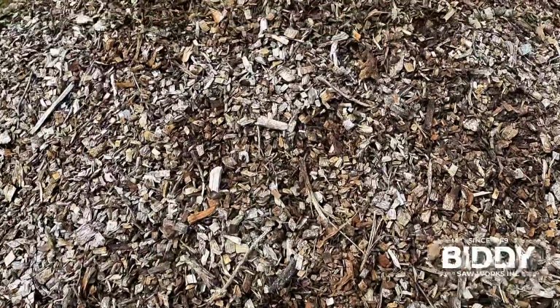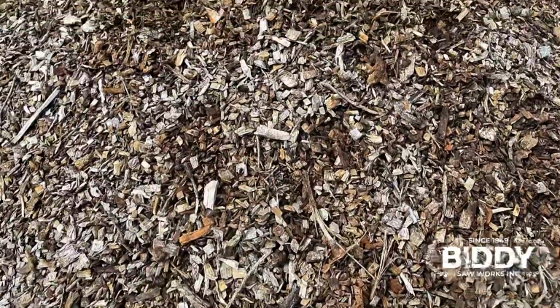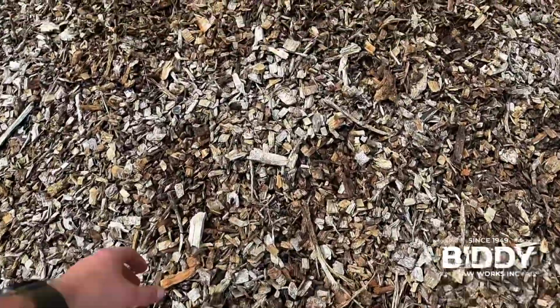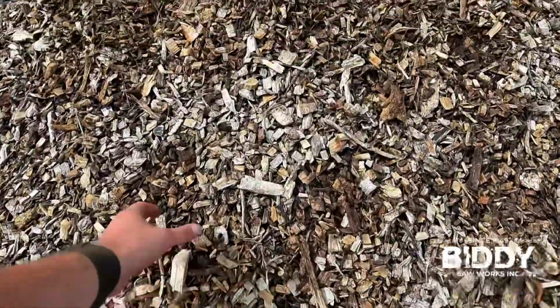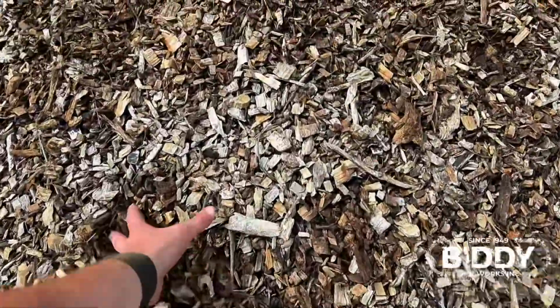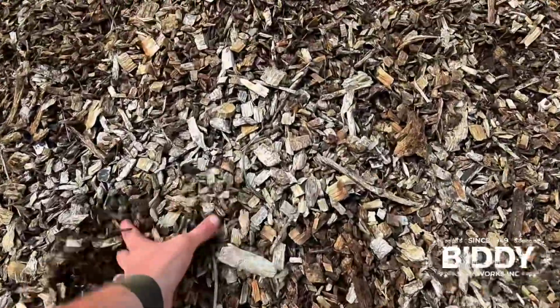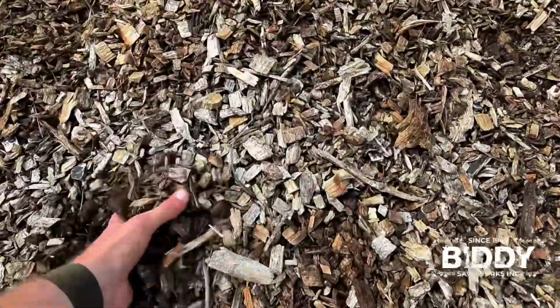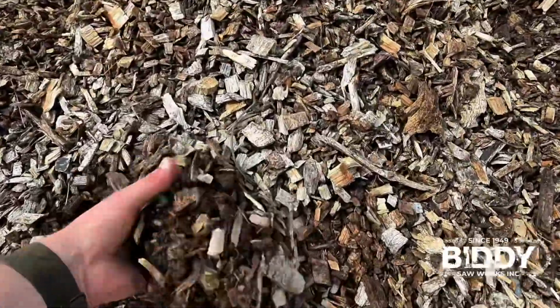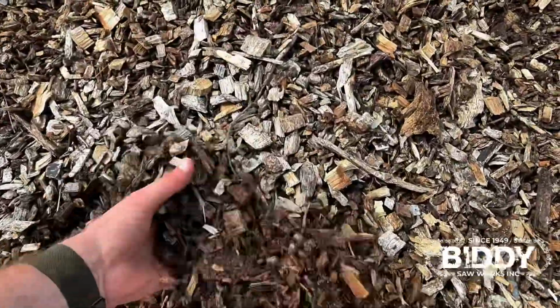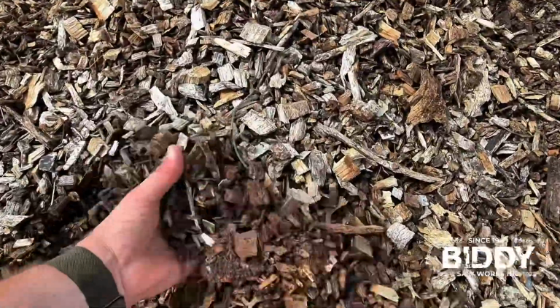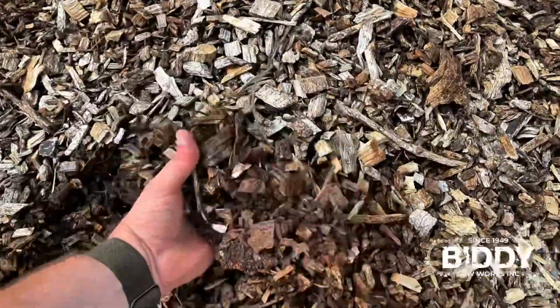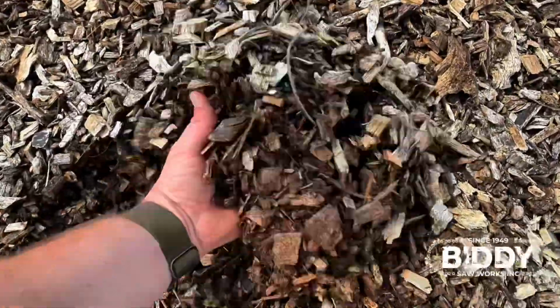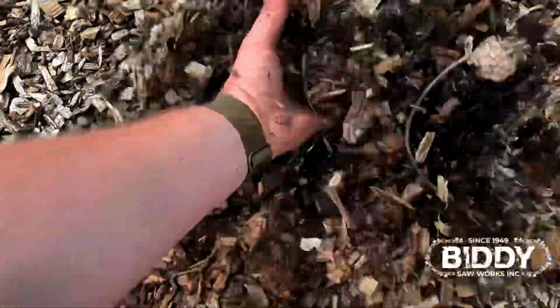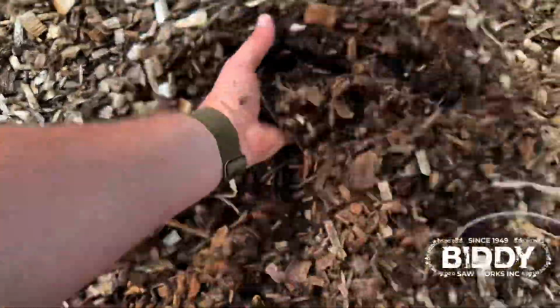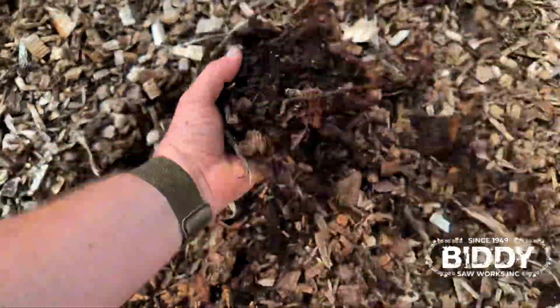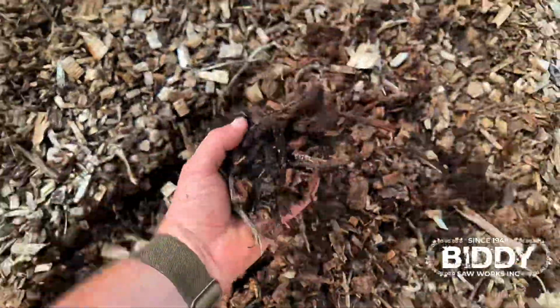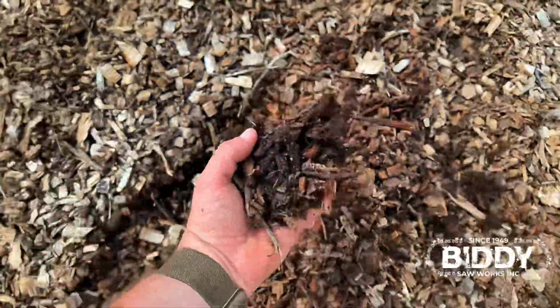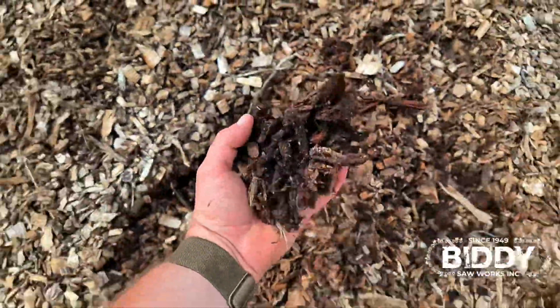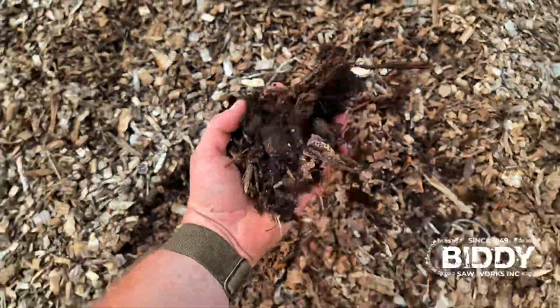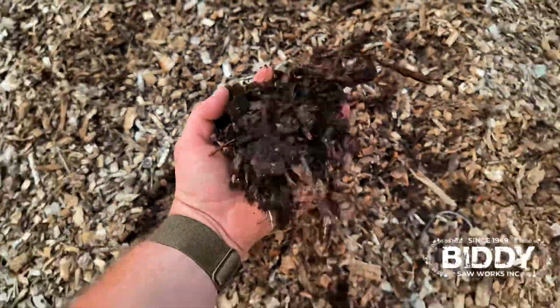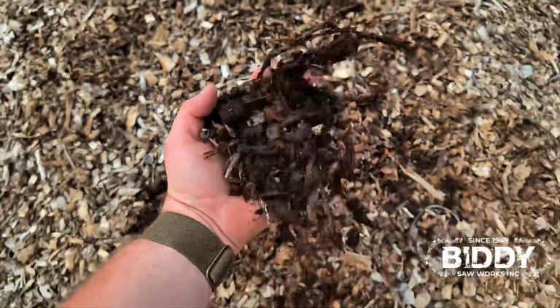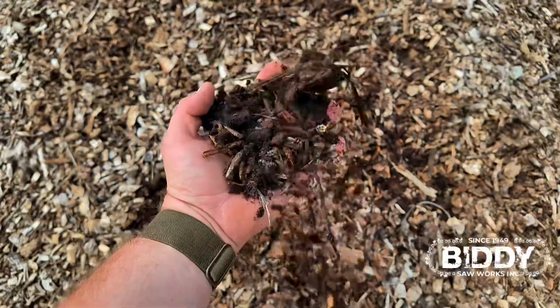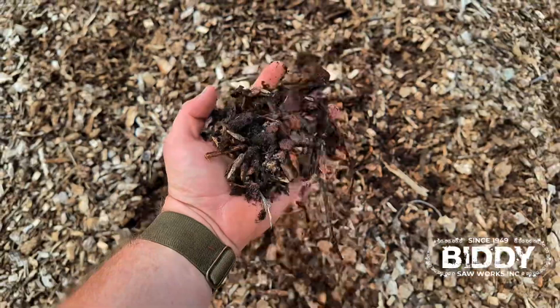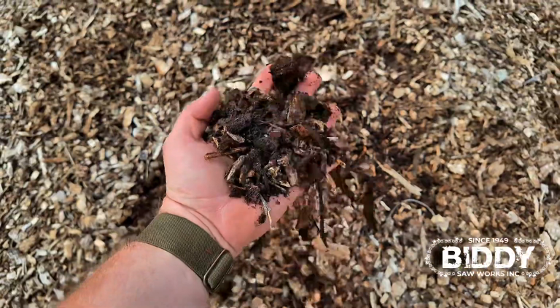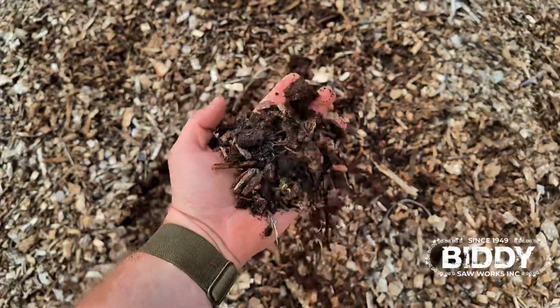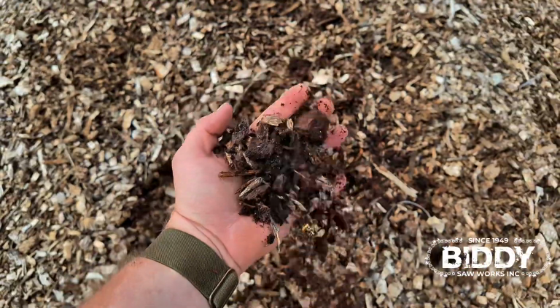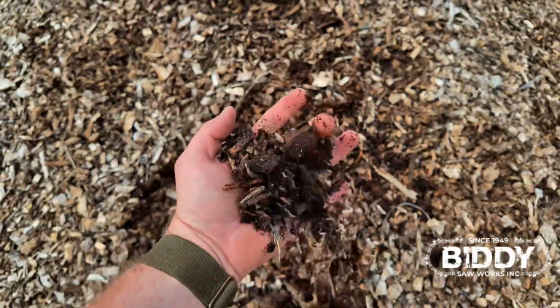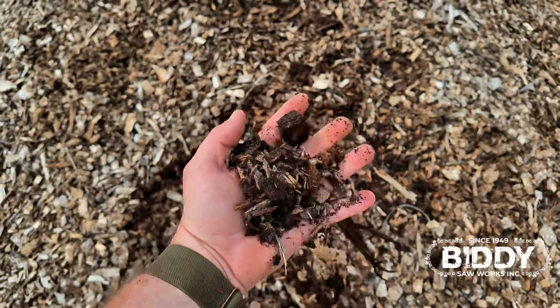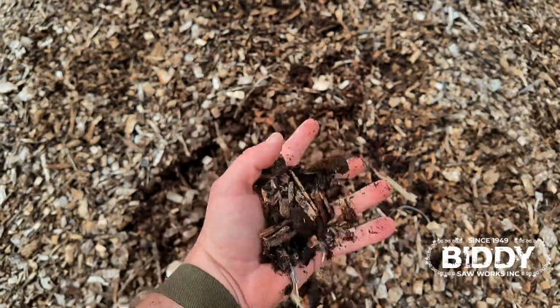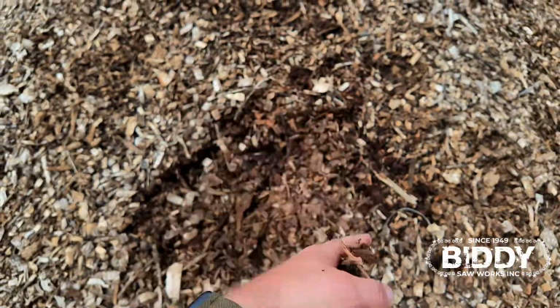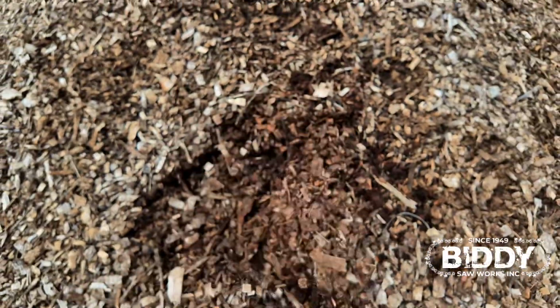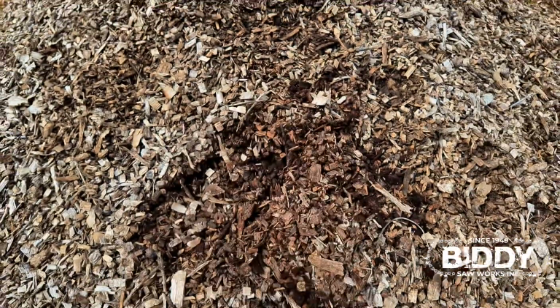And the last of the mulch, we also offer just a plain mulch. It's basically just wood chips with no color, no dye.